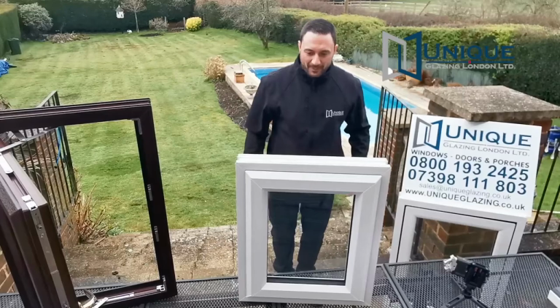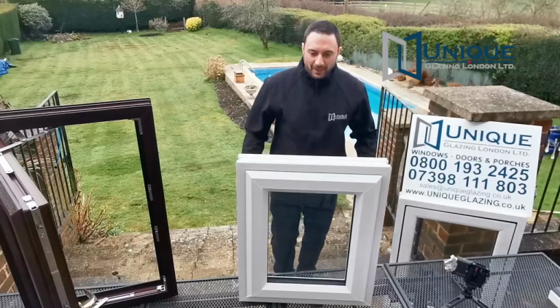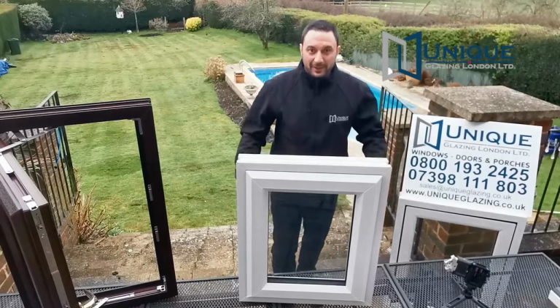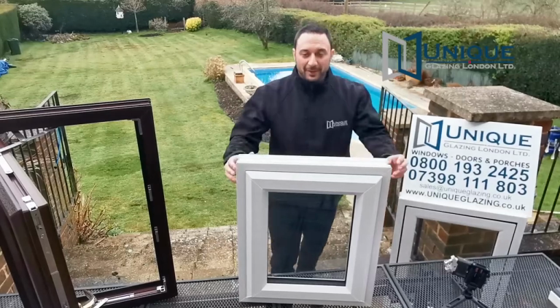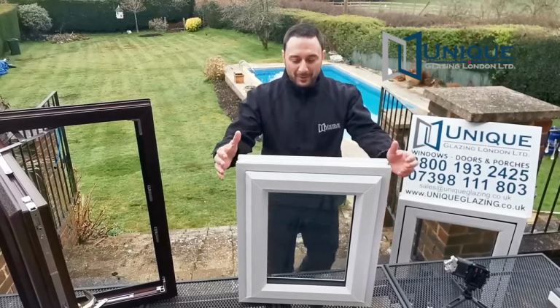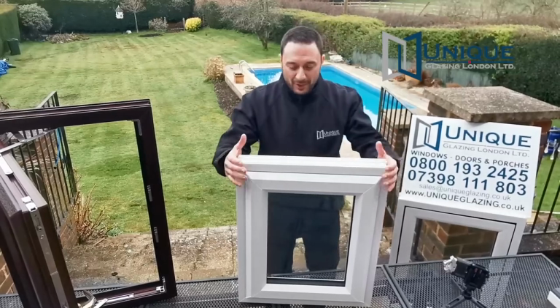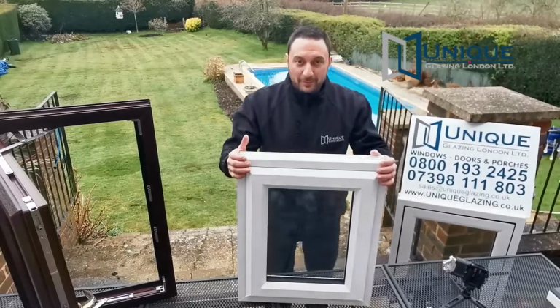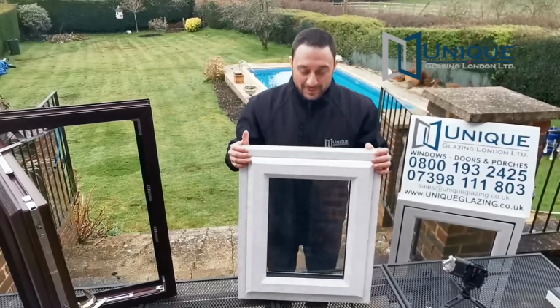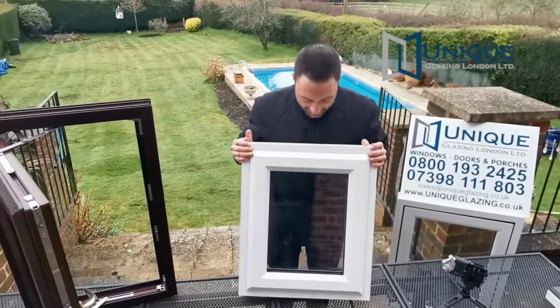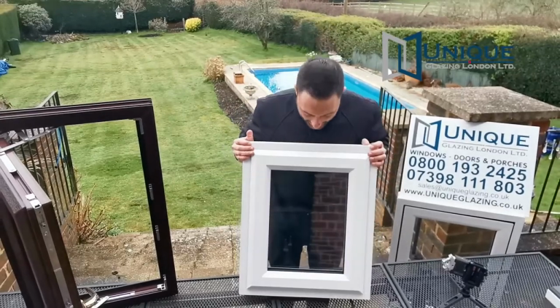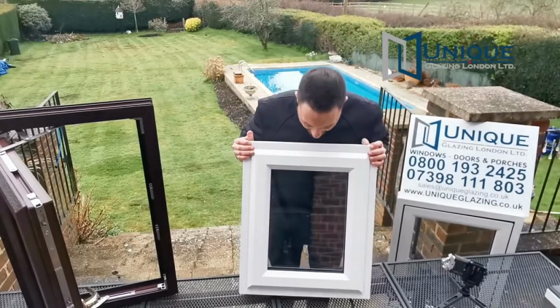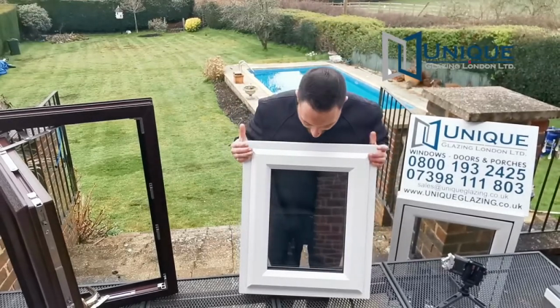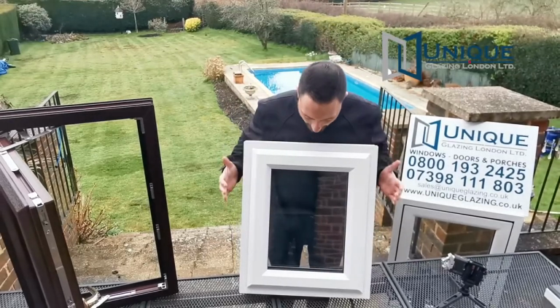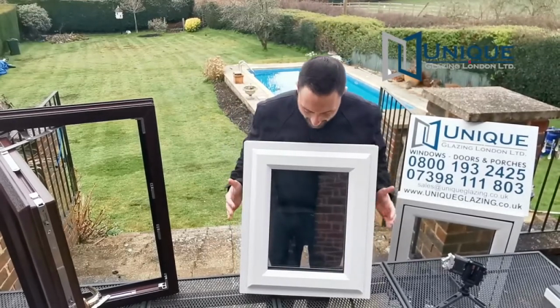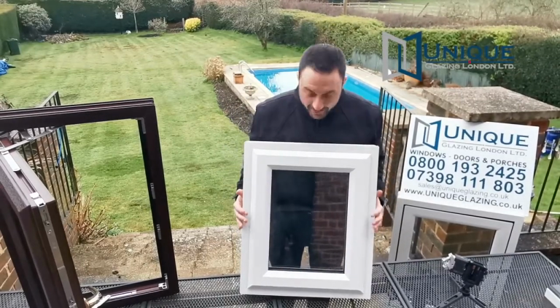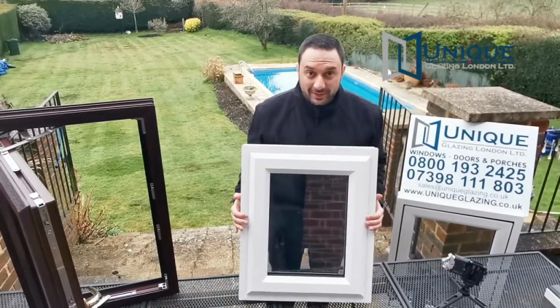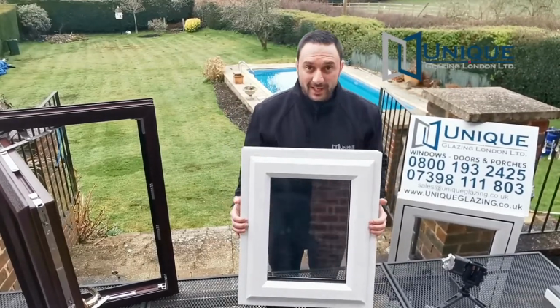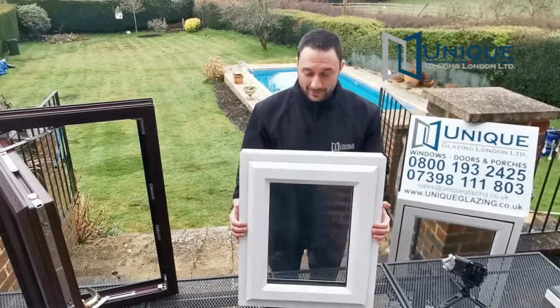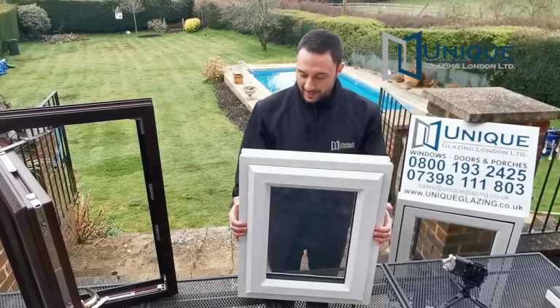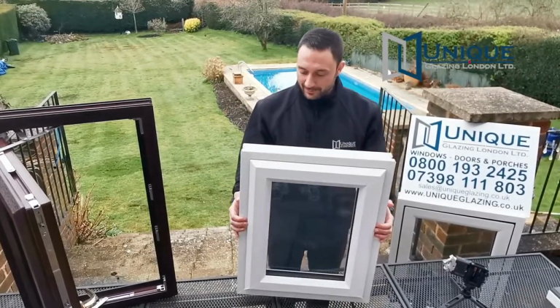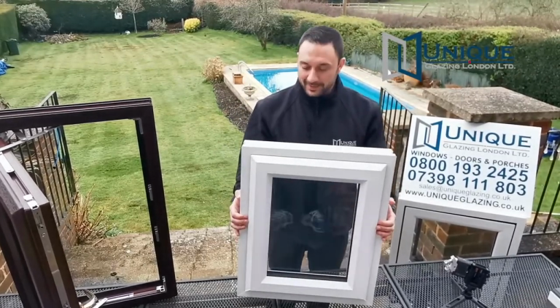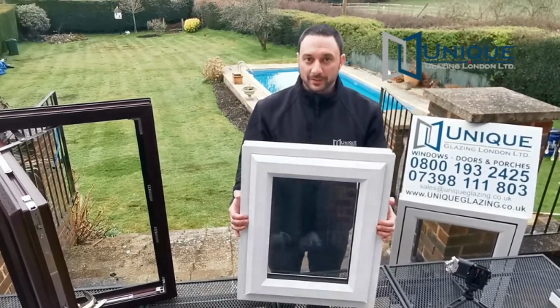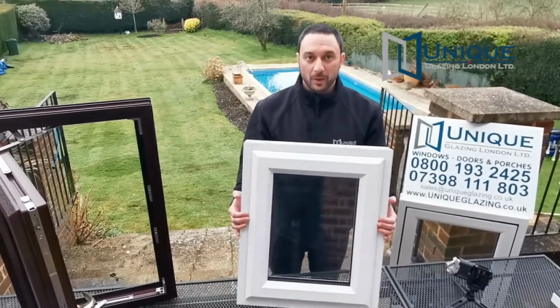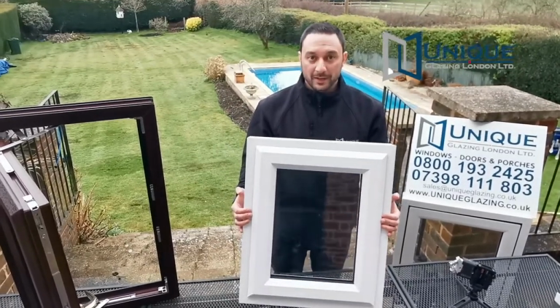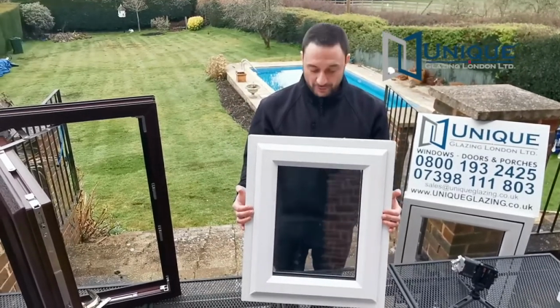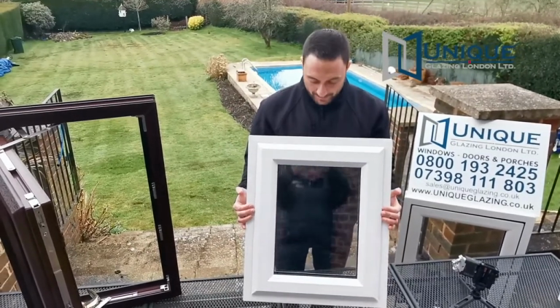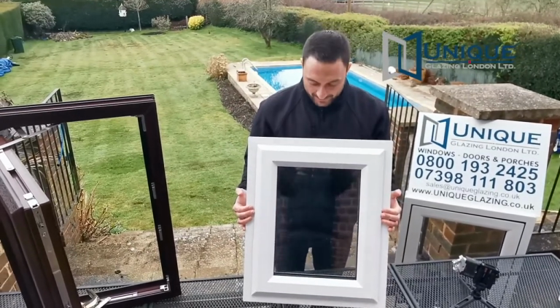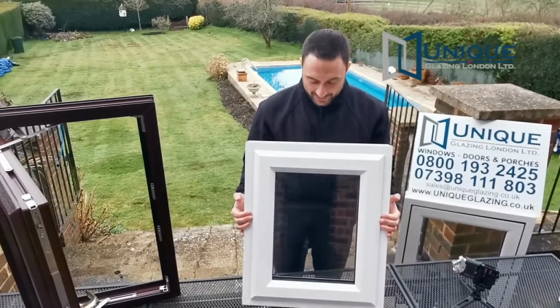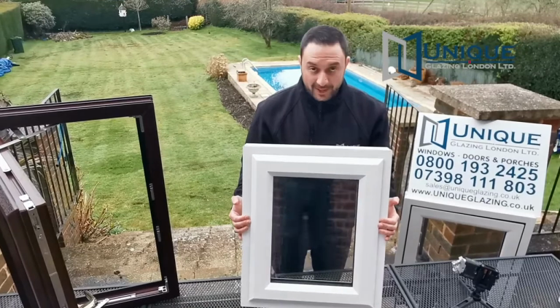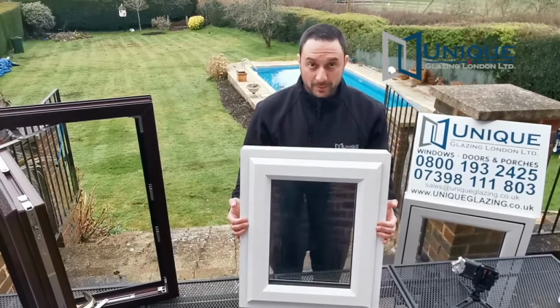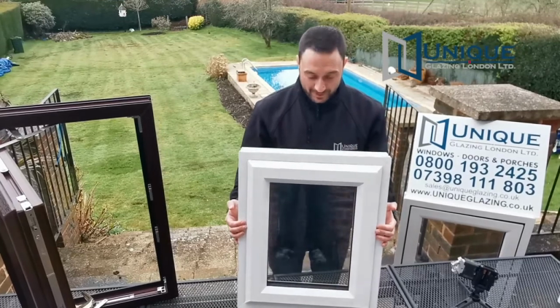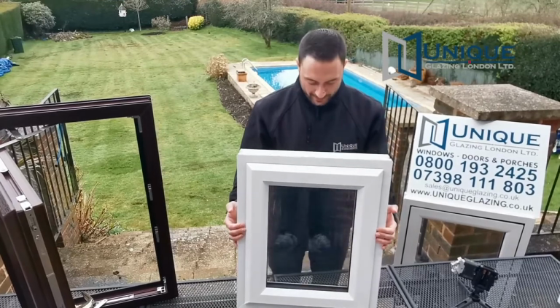Hi, I'm Joe from Unique Glaze Inc. This is our standard A-rated white UV-PVC casement window.